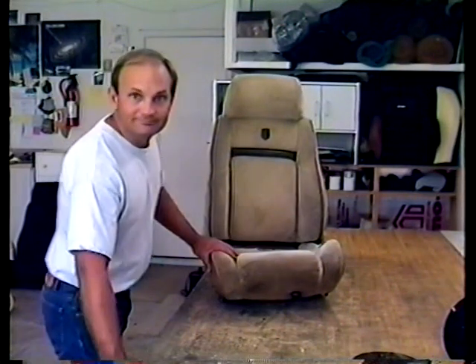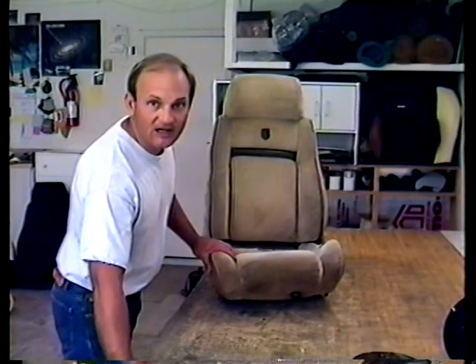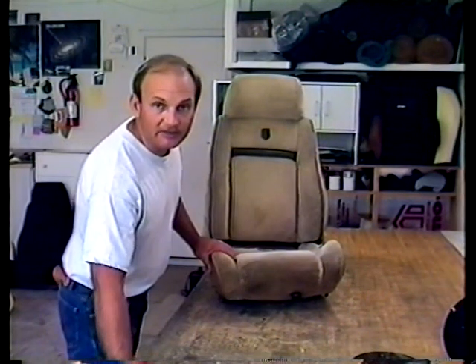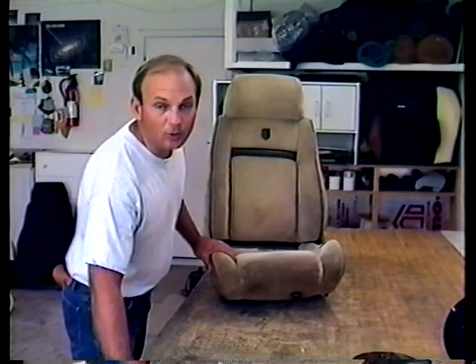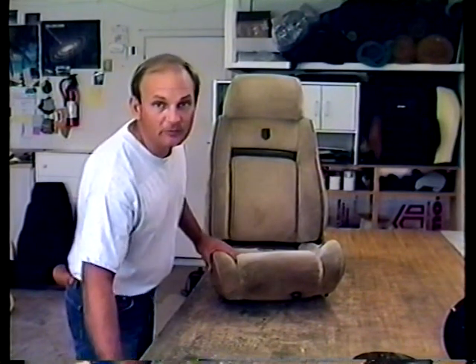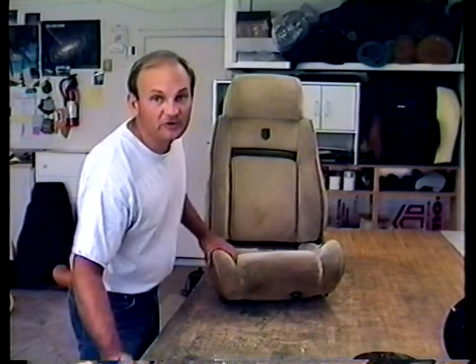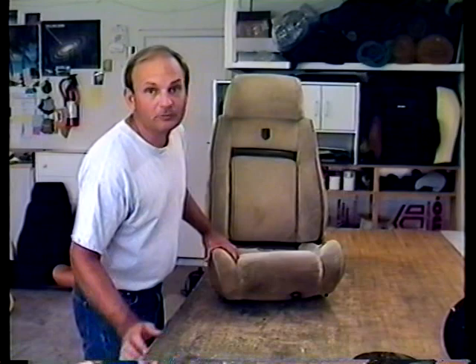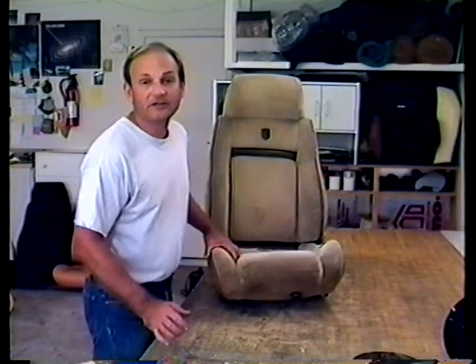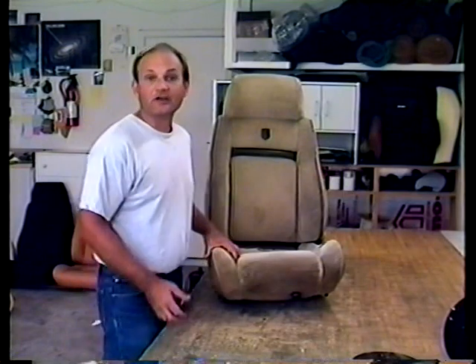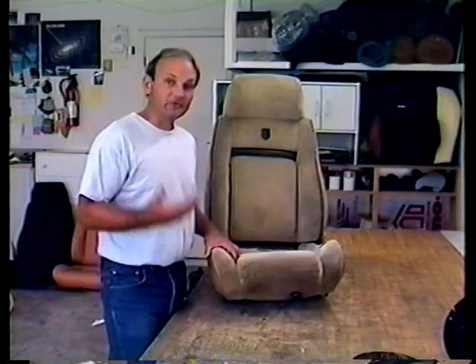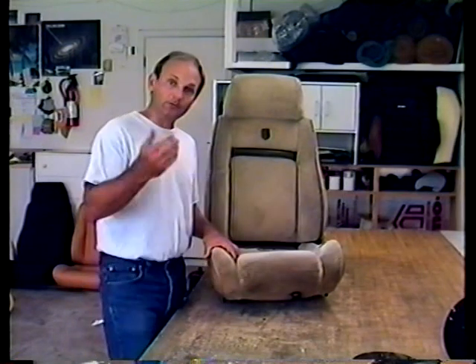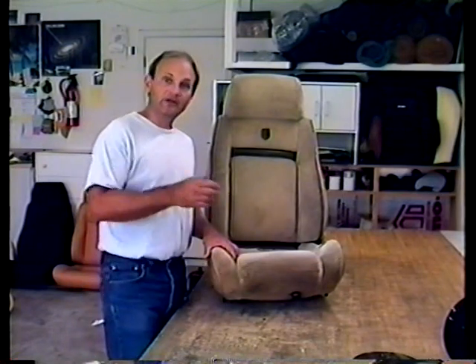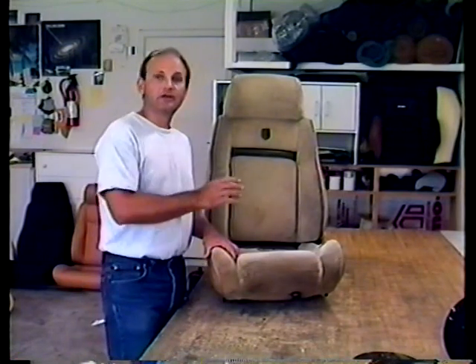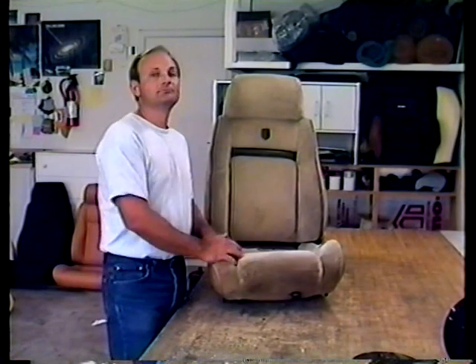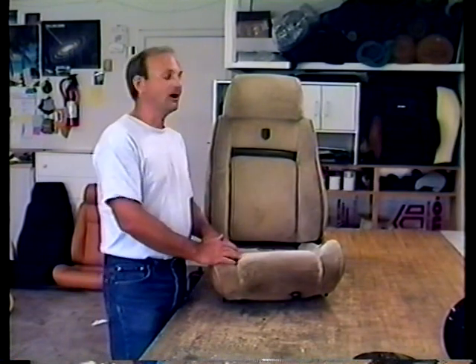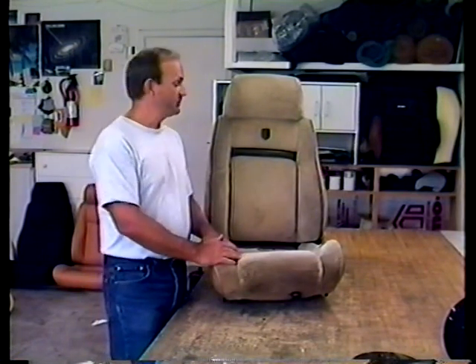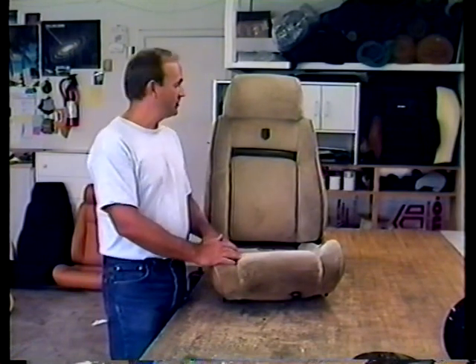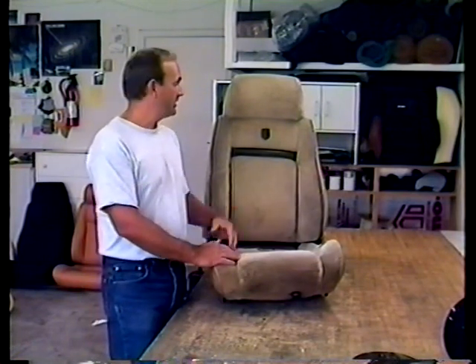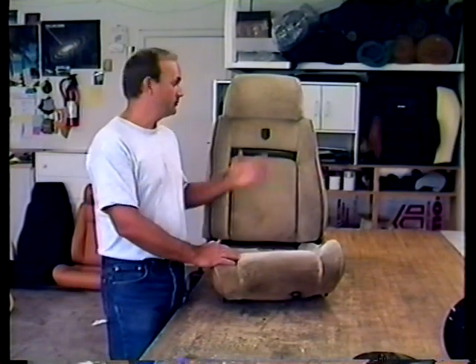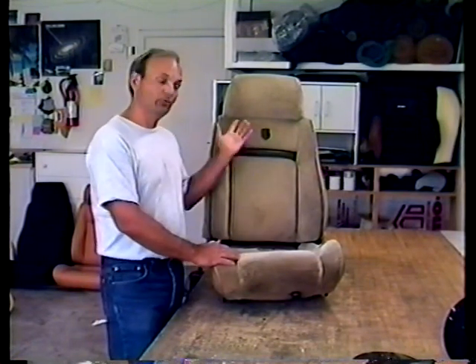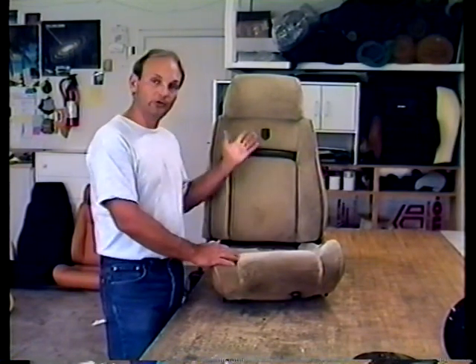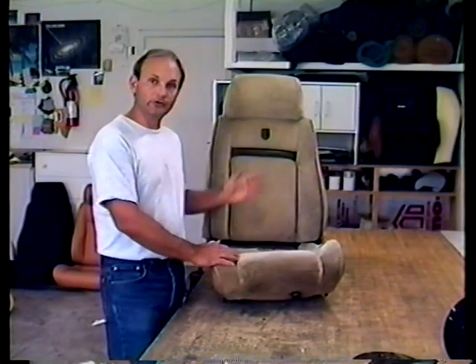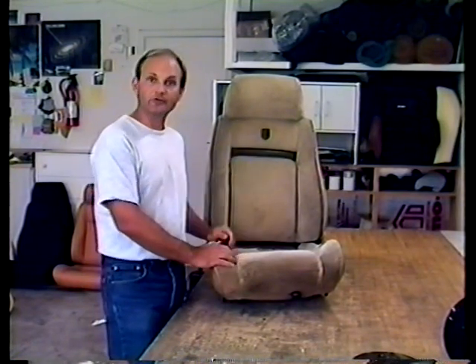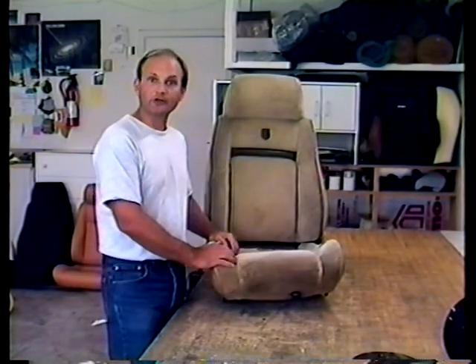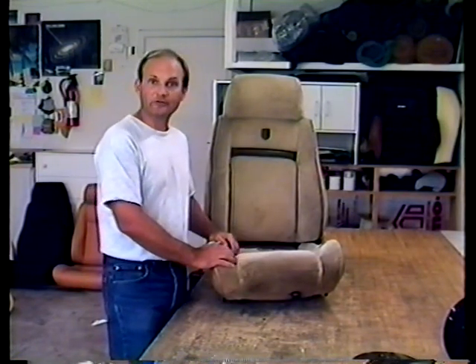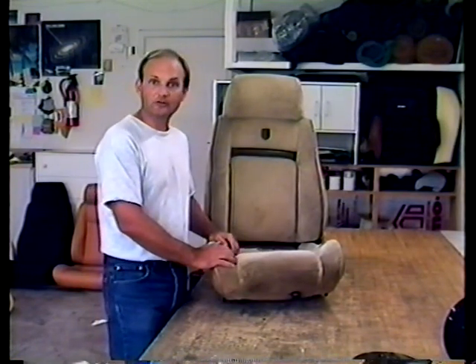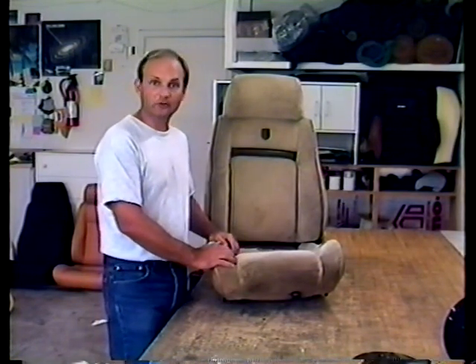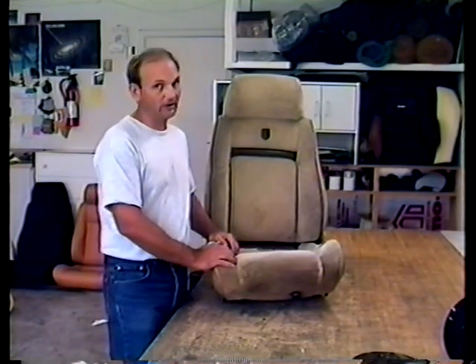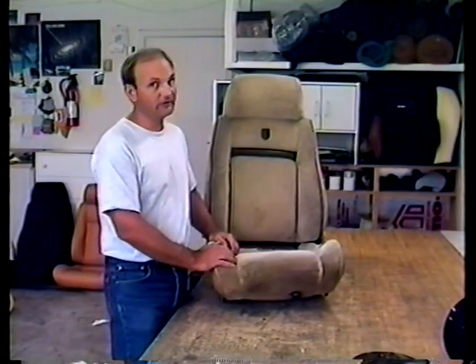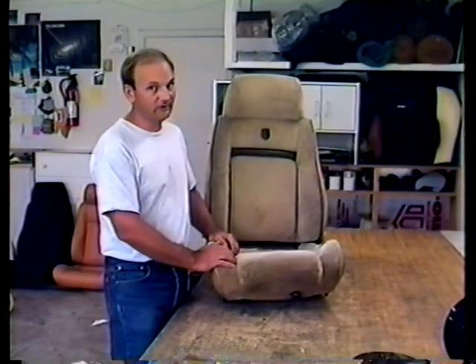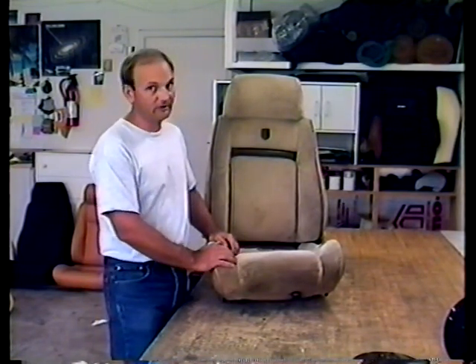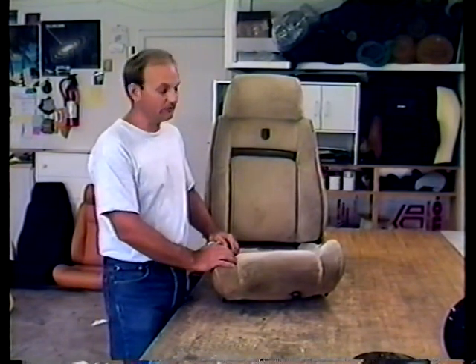Hi. Welcome to Mr. Mike's. I'm Mr. Mike. I'm going to show you how to reupholster a Fiero seat with a leather seat cover.